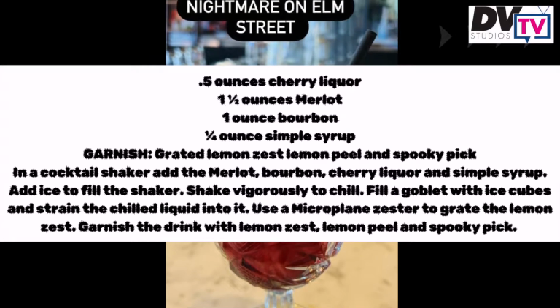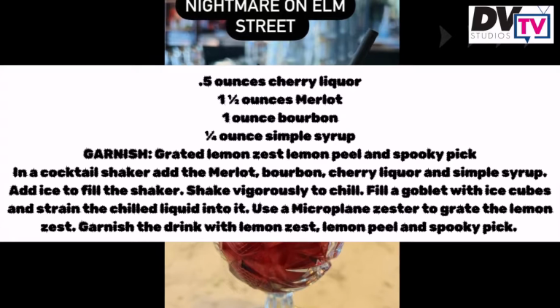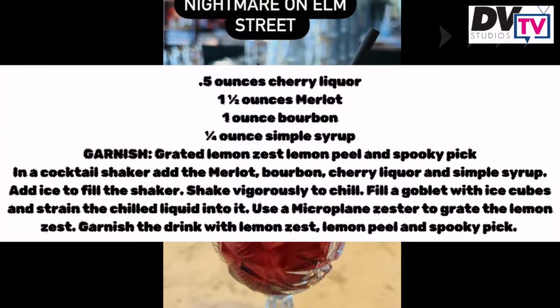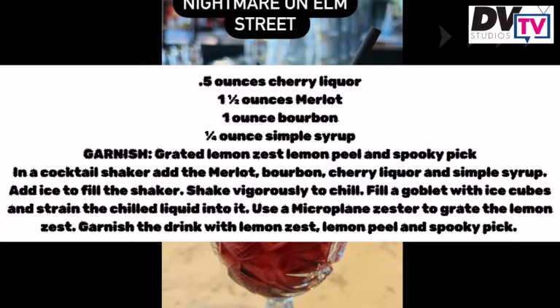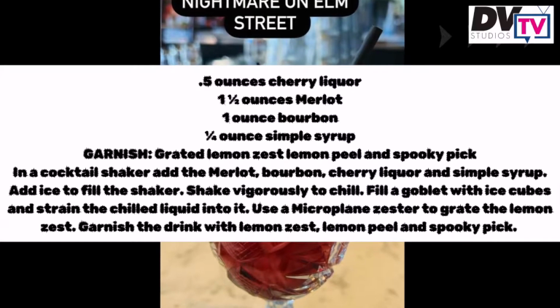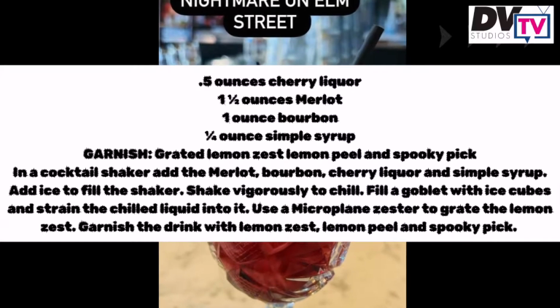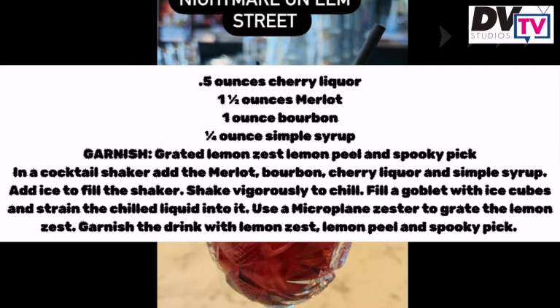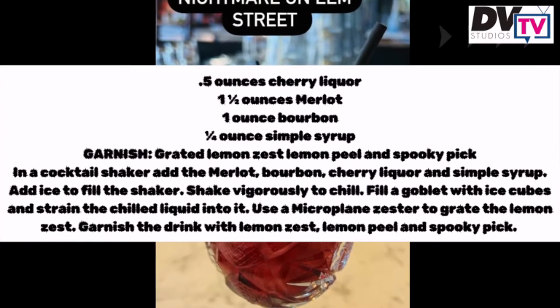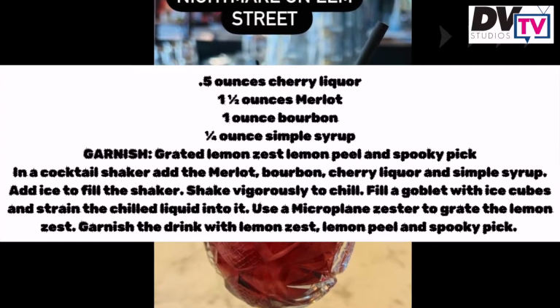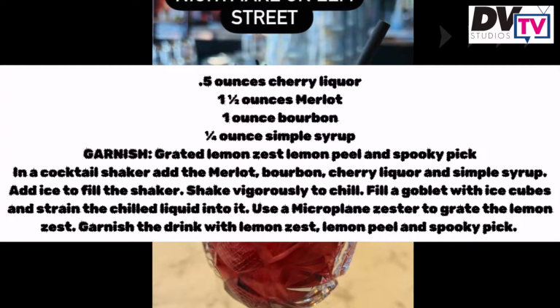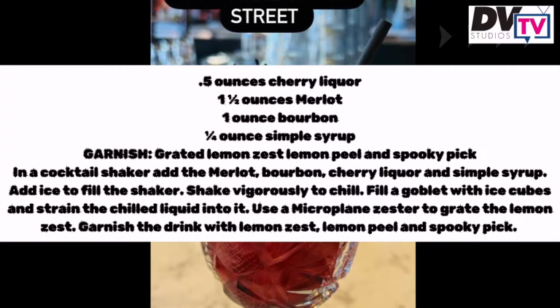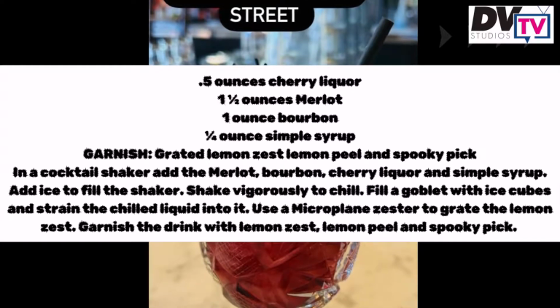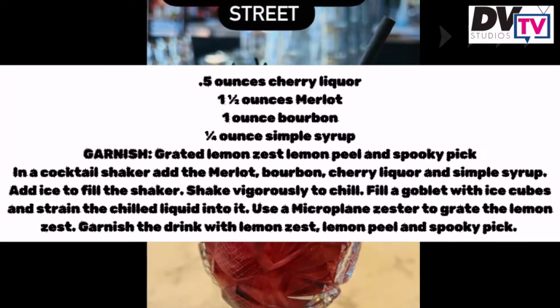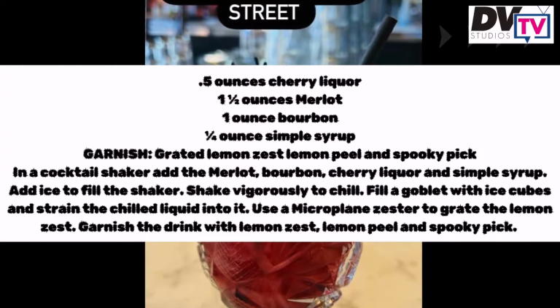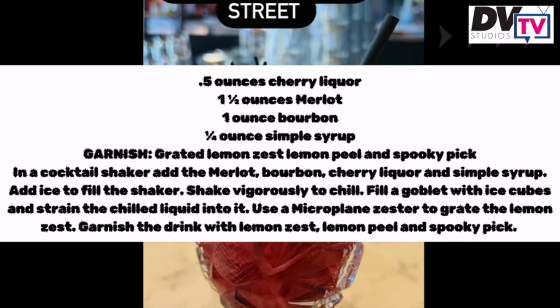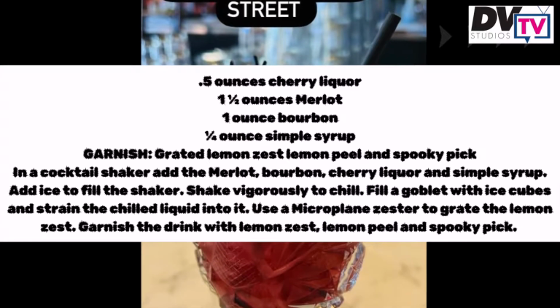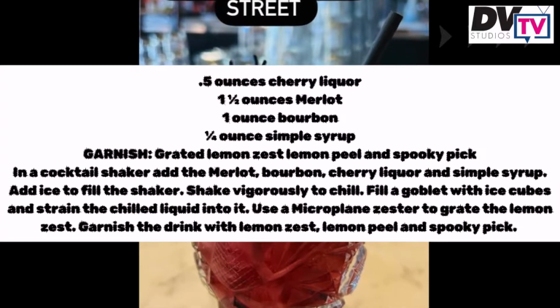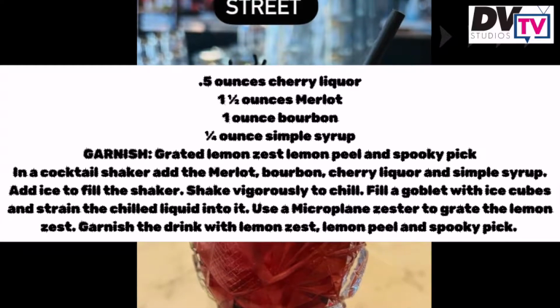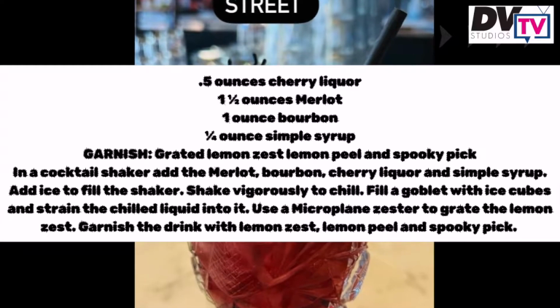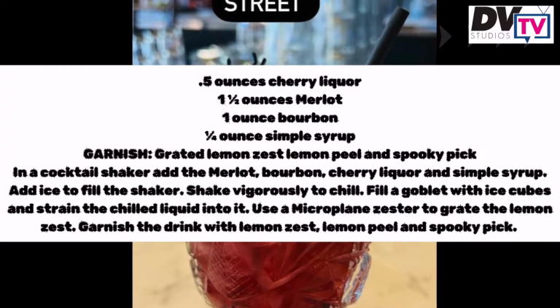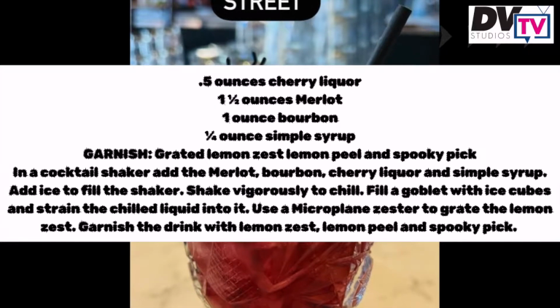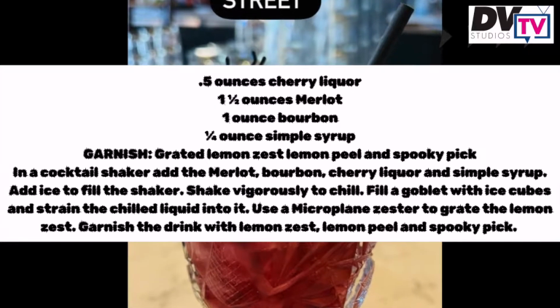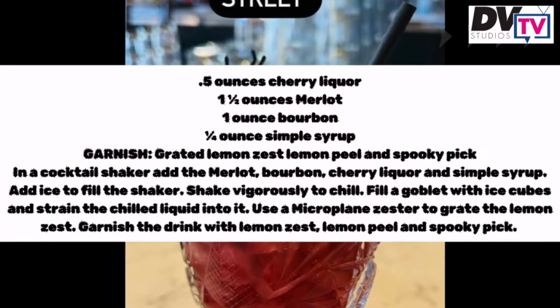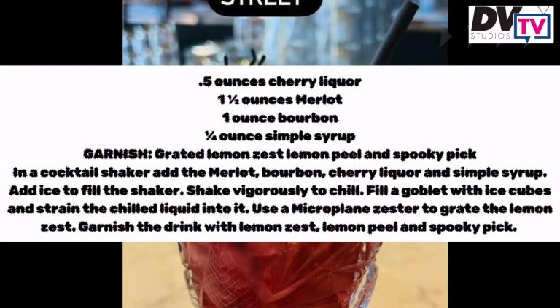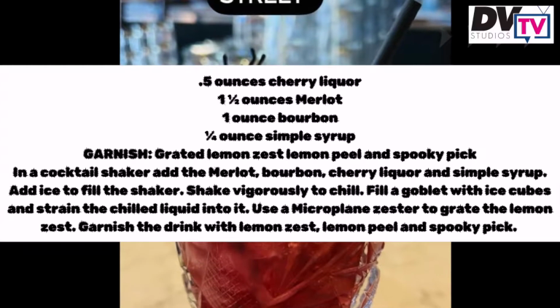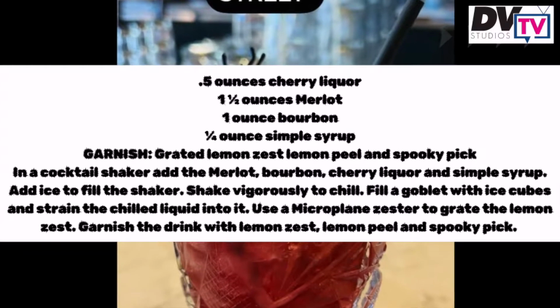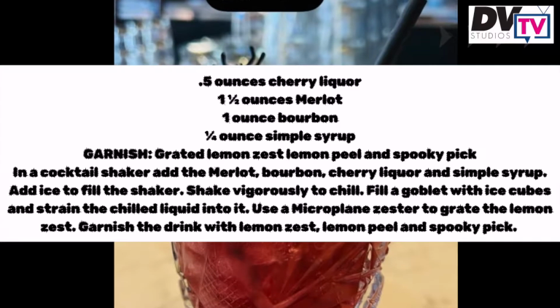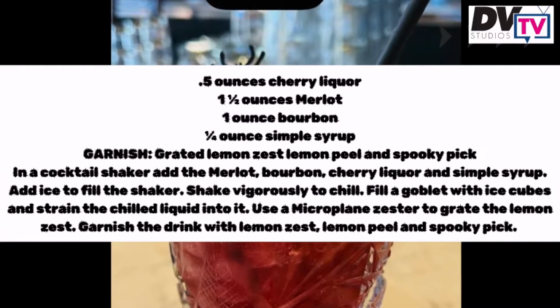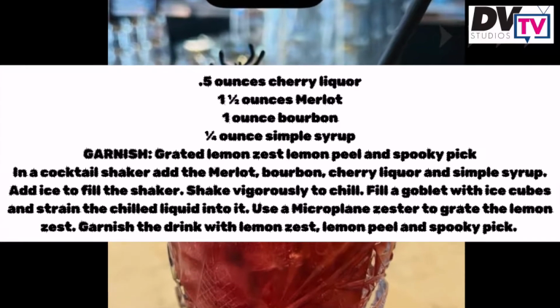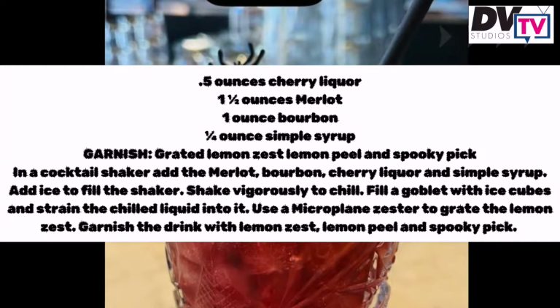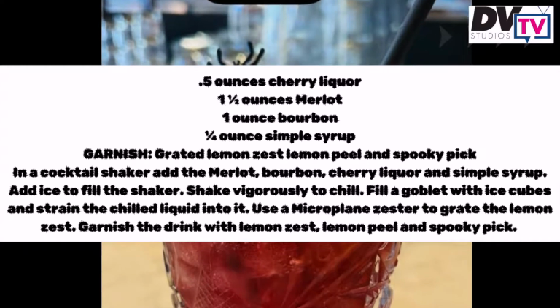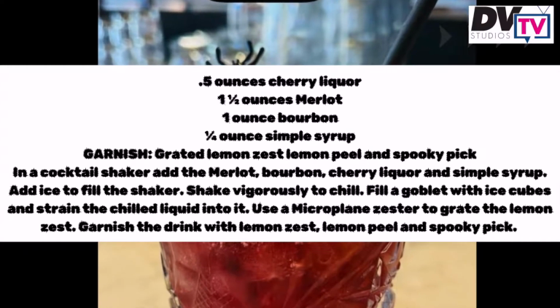You're going to need 0.5 ounces of cherry liqueur, one and a half ounces of Merlot, one ounce of bourbon, and a half ounce of simple syrup.